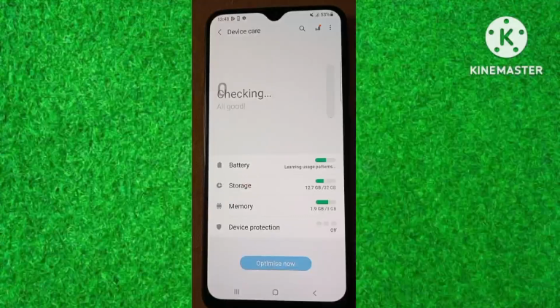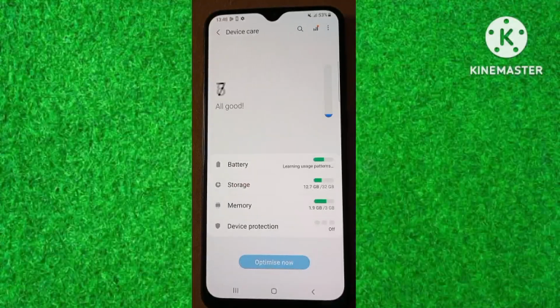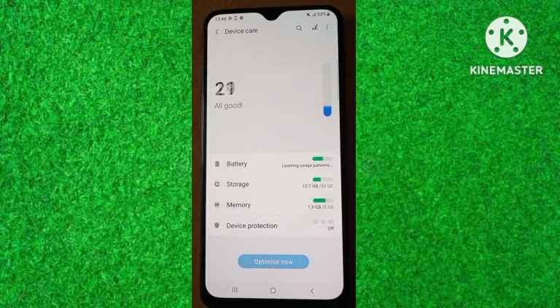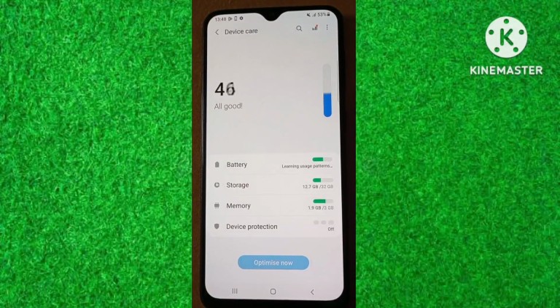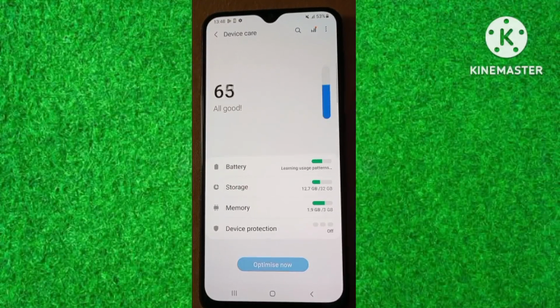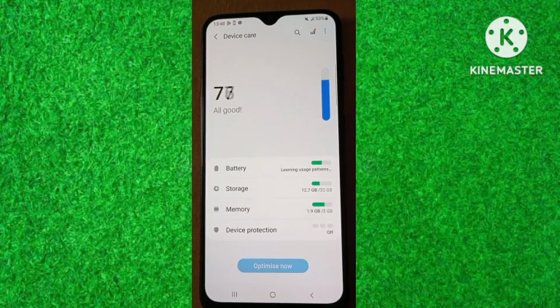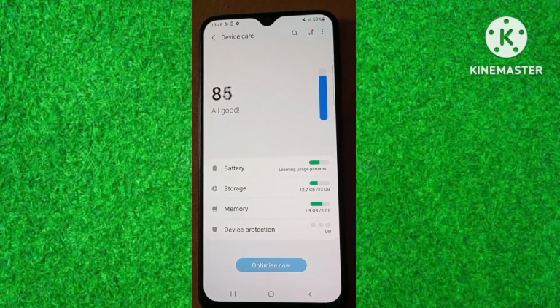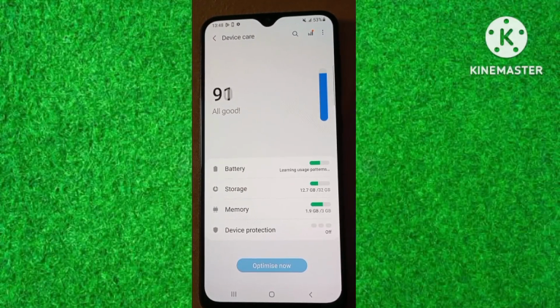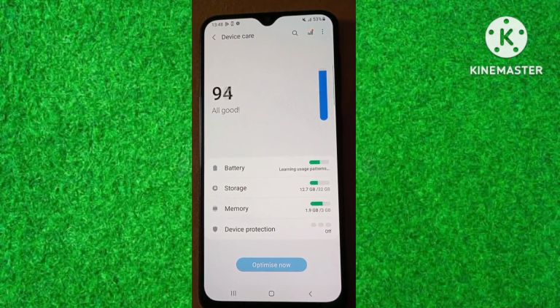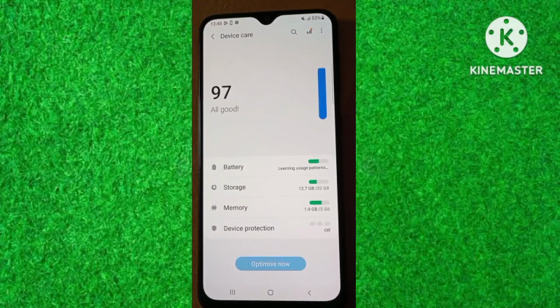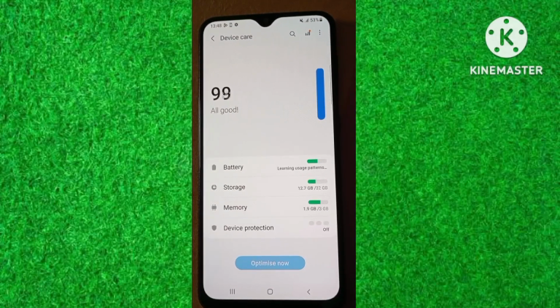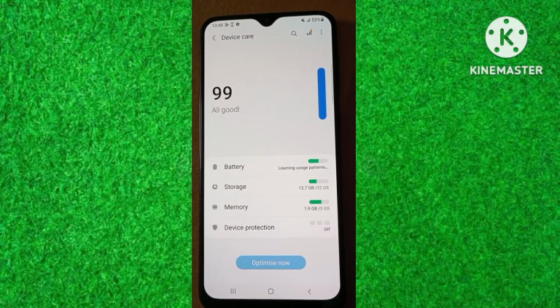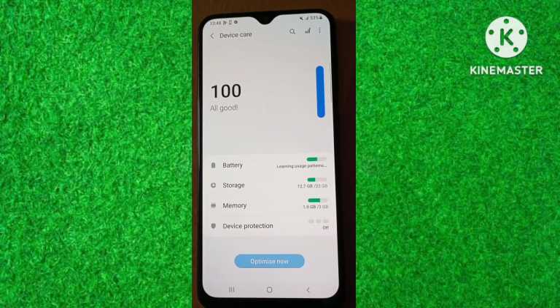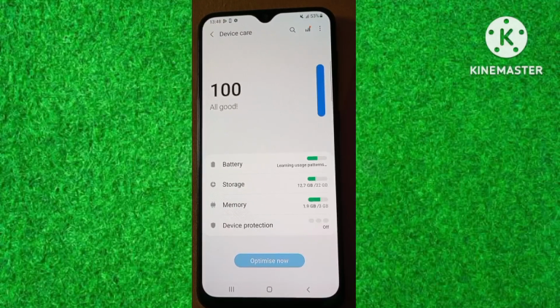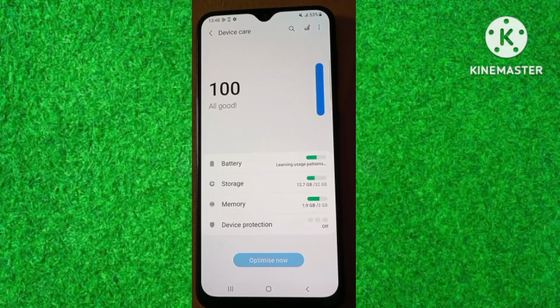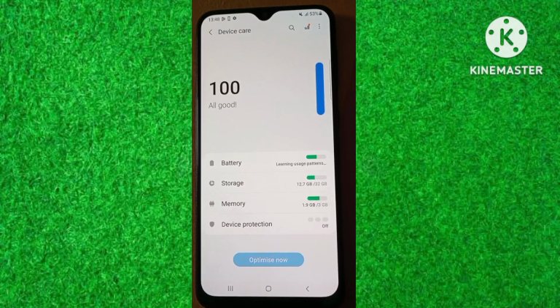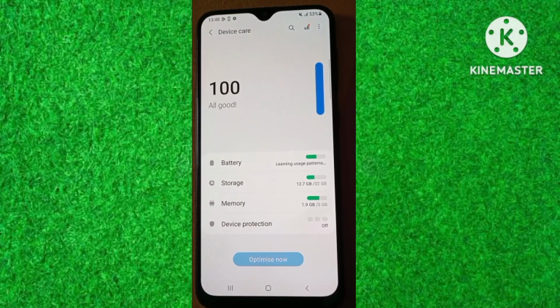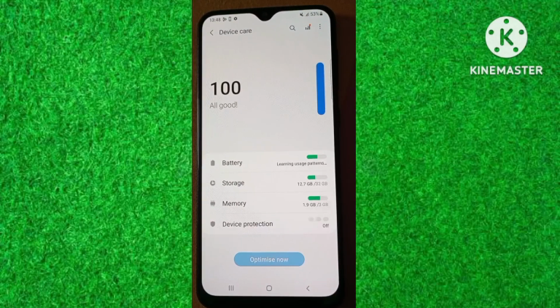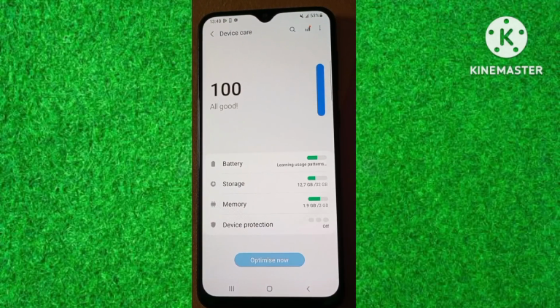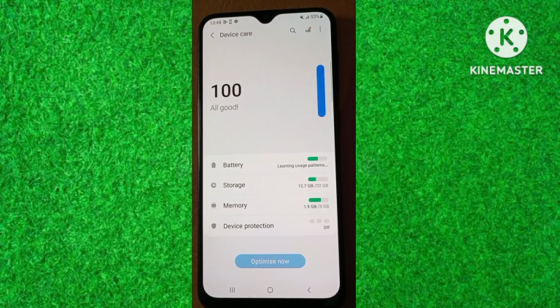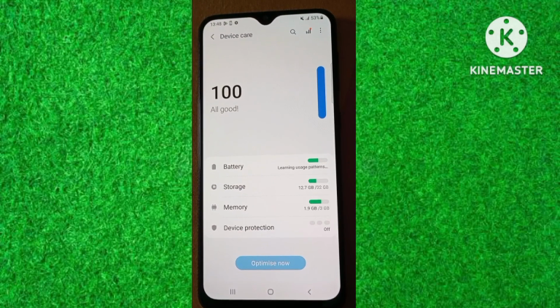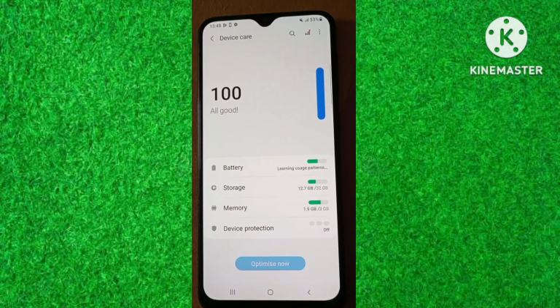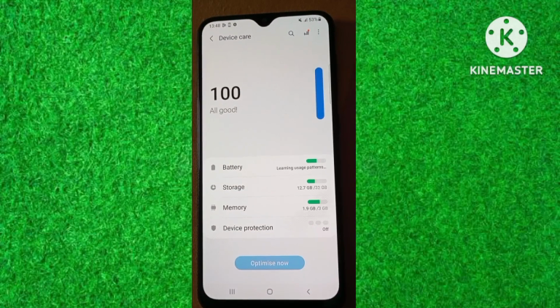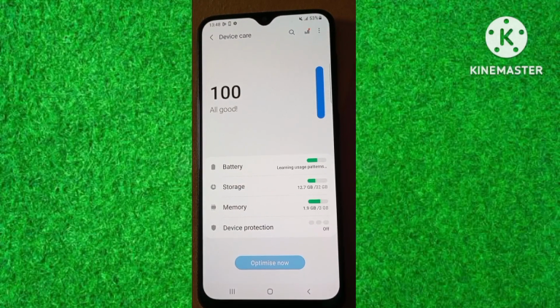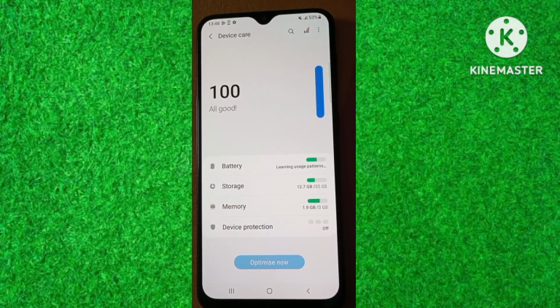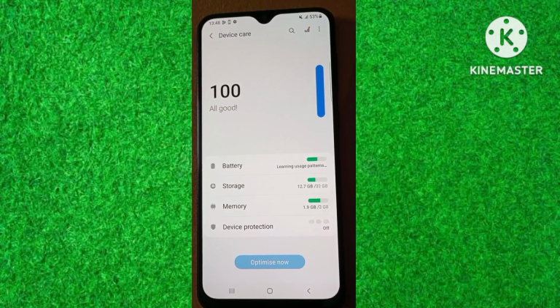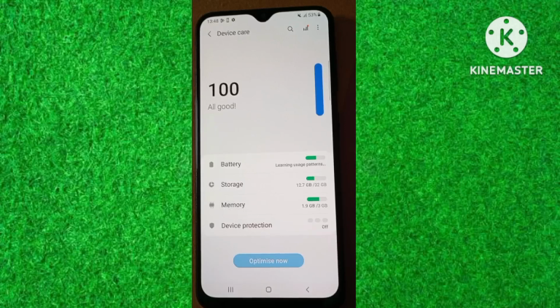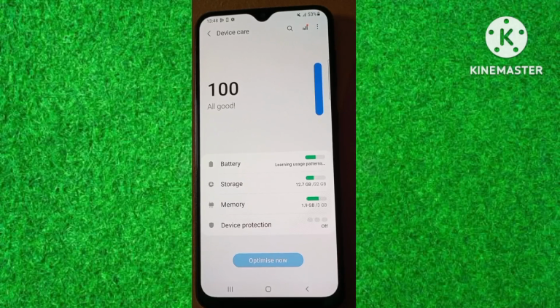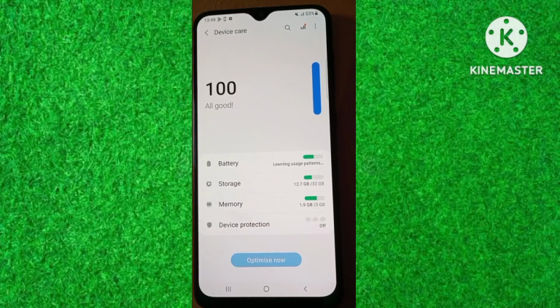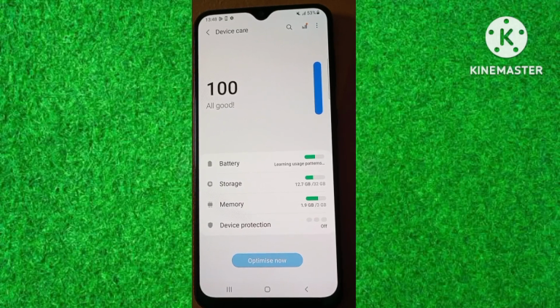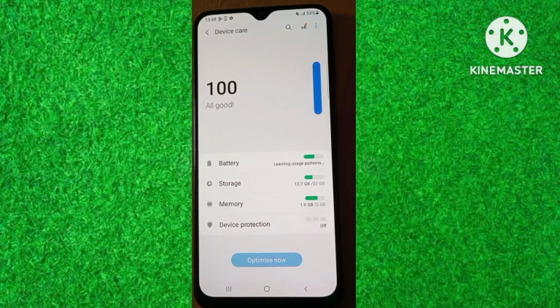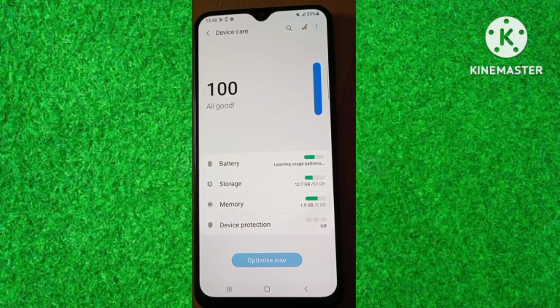Hi friends, in this video I will show you how to check battery health on Android phone. So let's start the video.